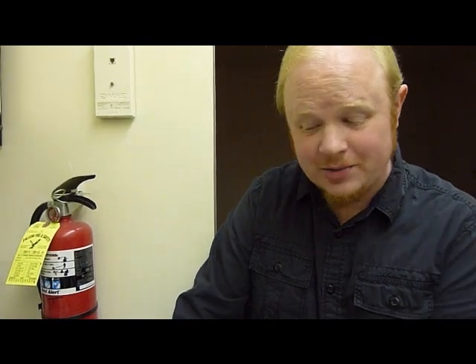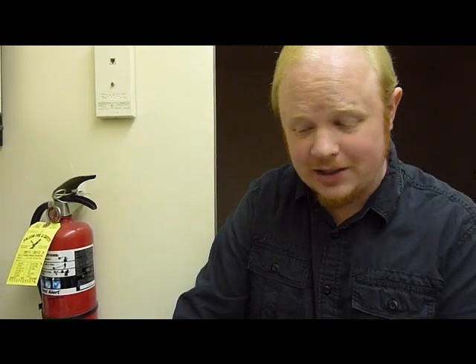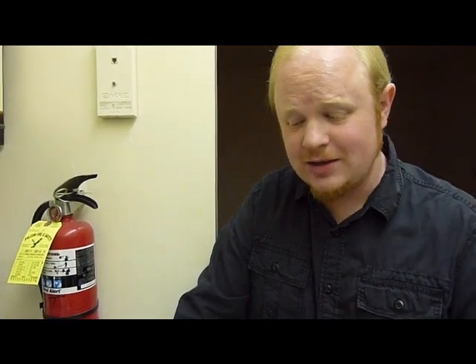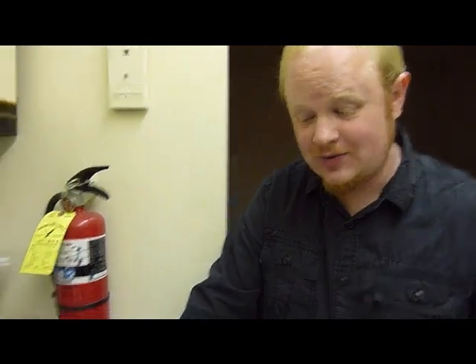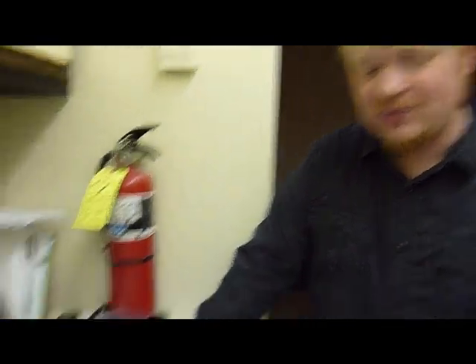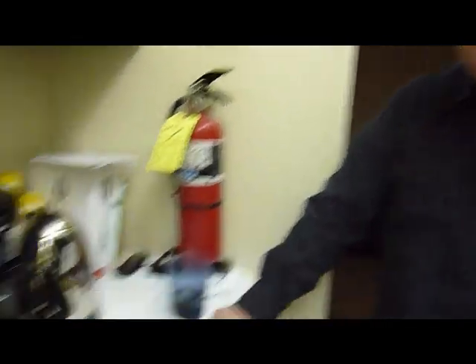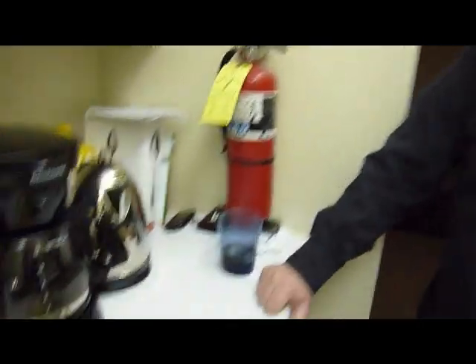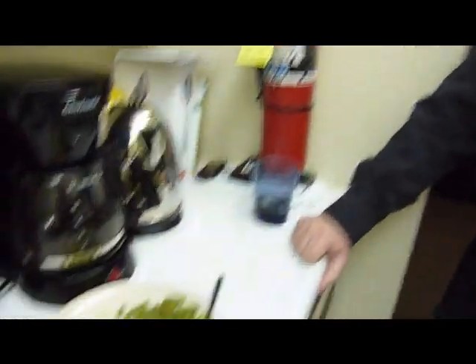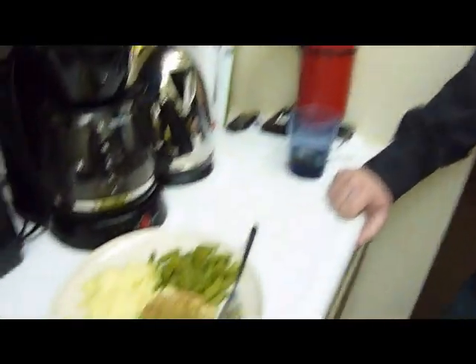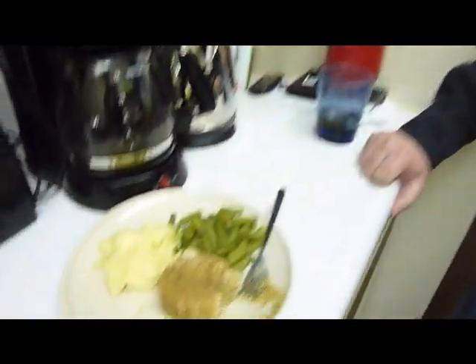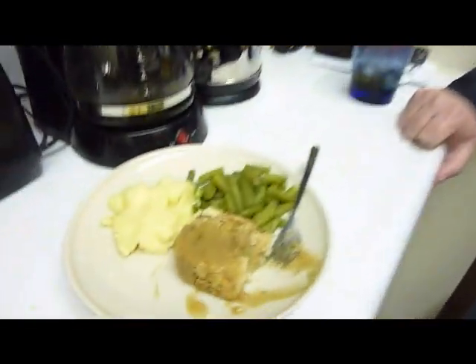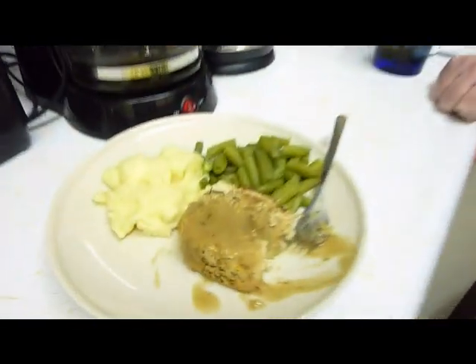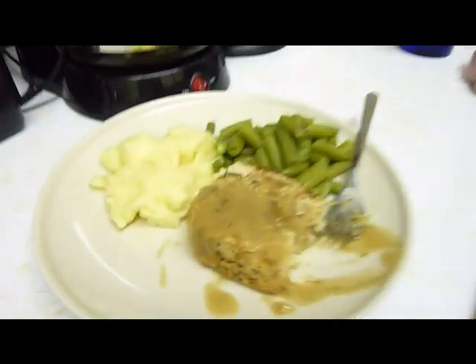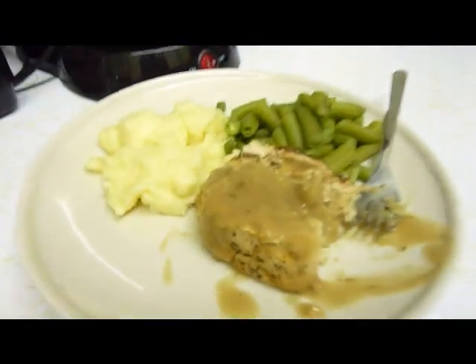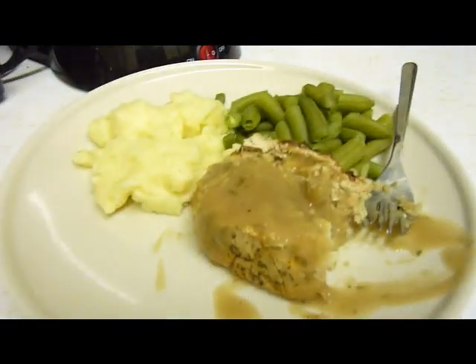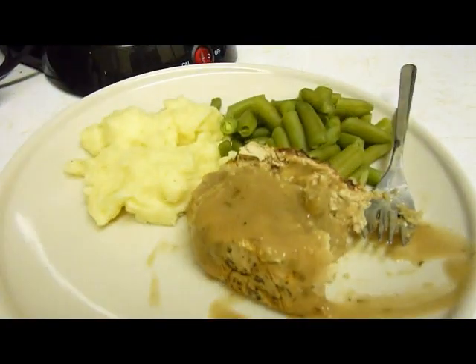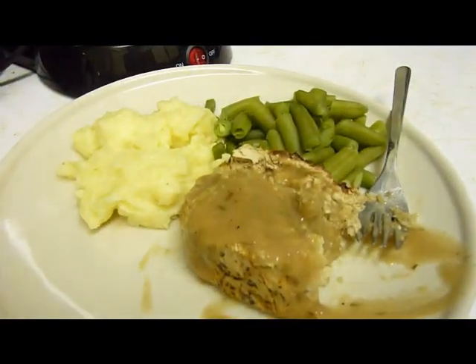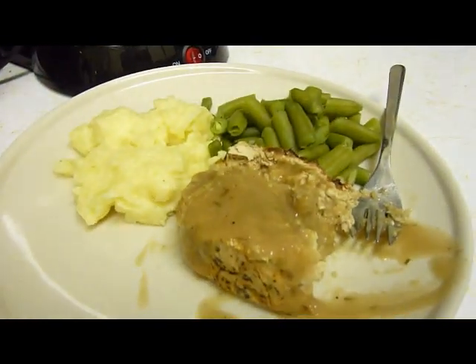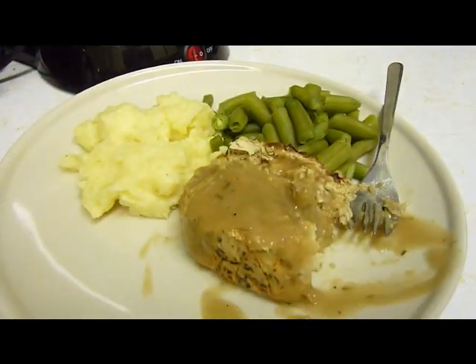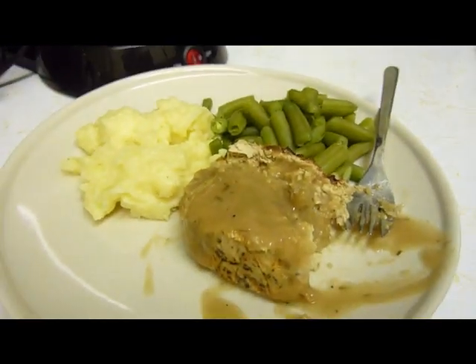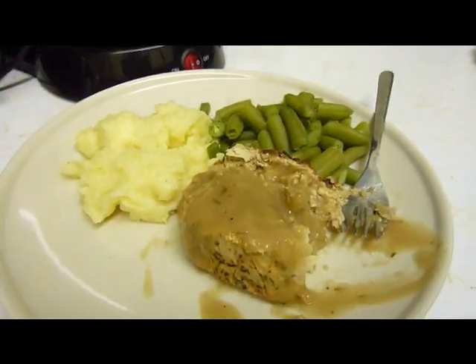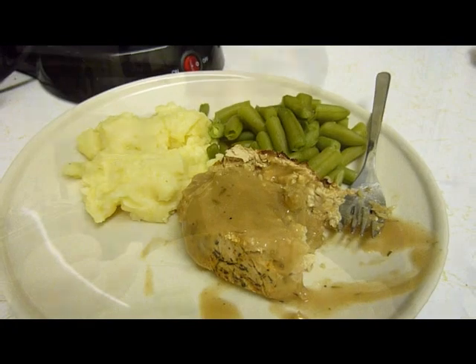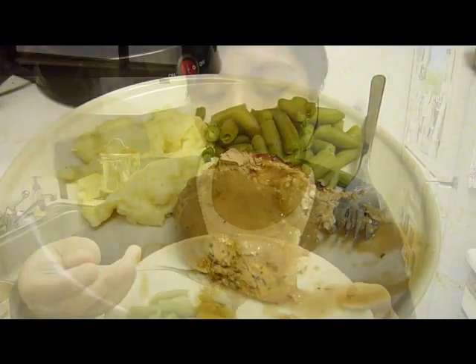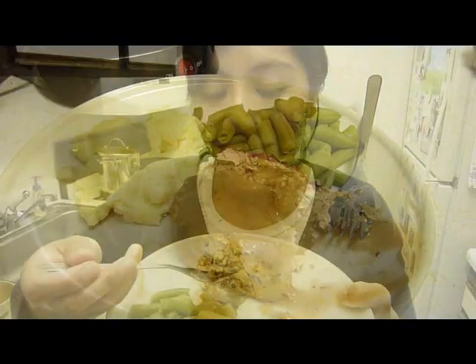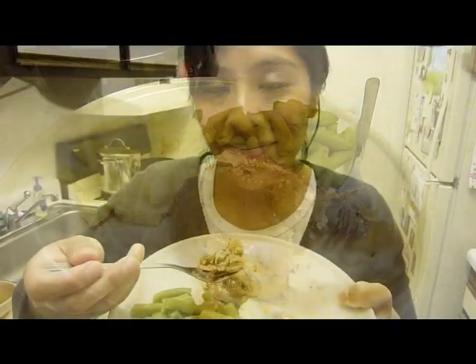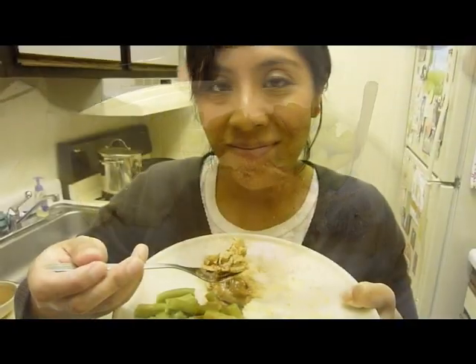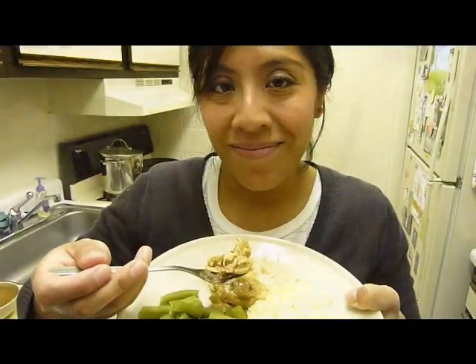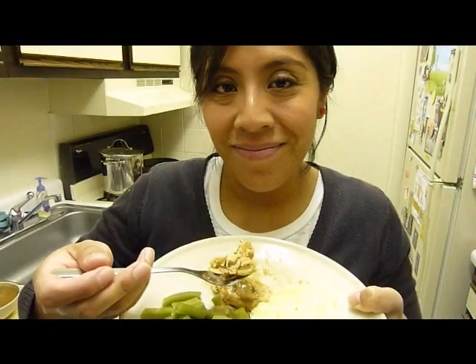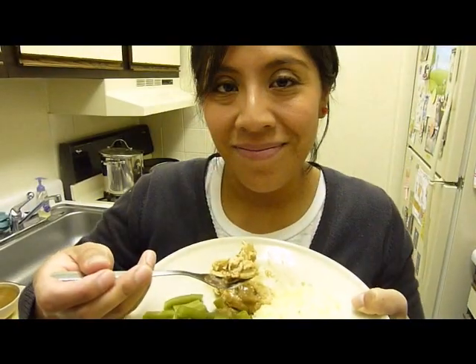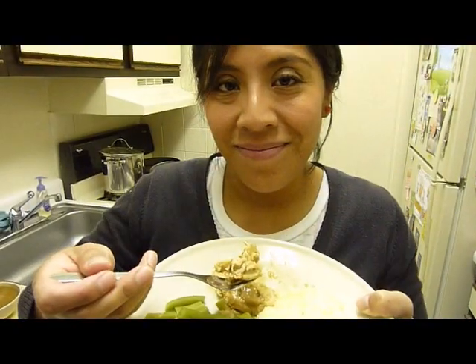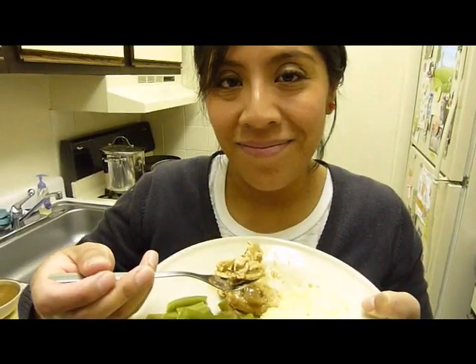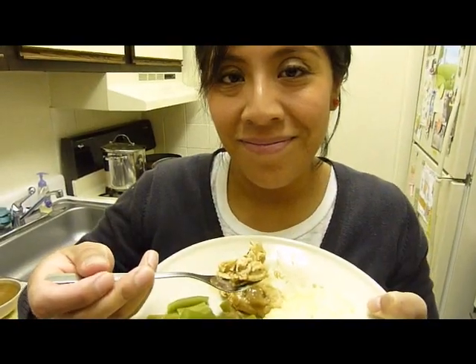I would eat this instead of turkey for Thanksgiving, honestly. And I'm not a vegetarian. Let's see what Sonia thinks.